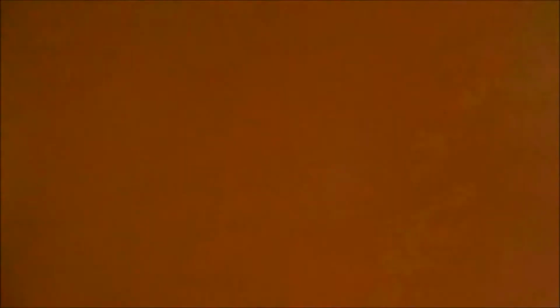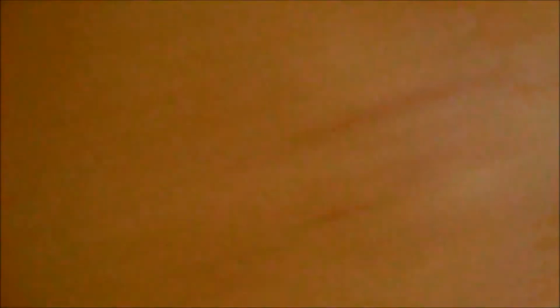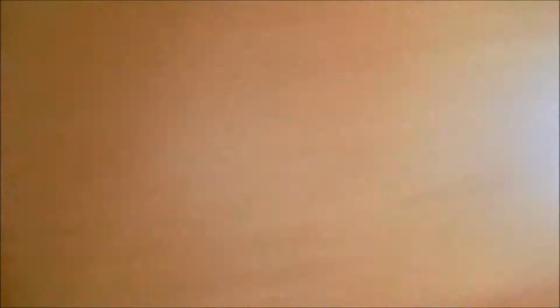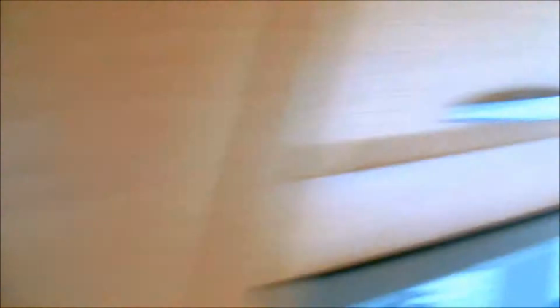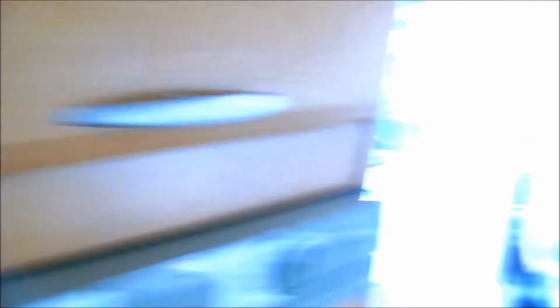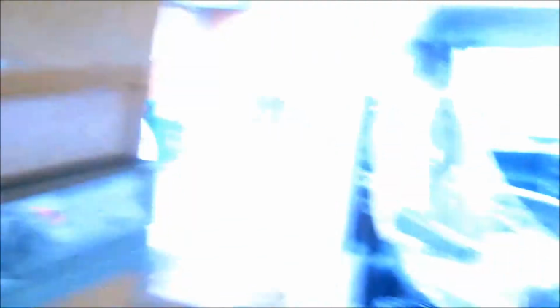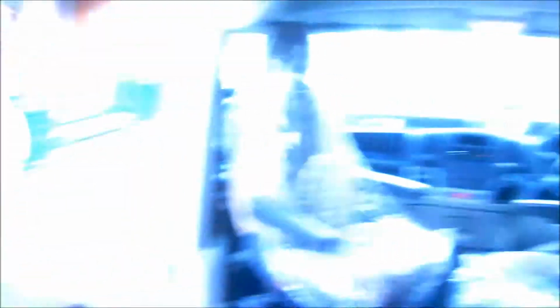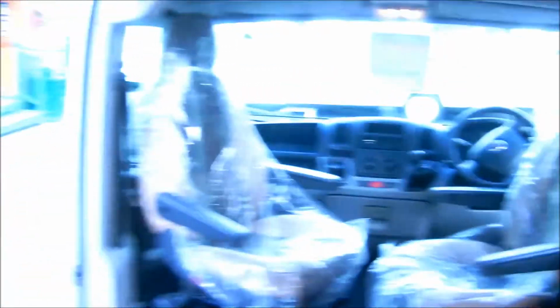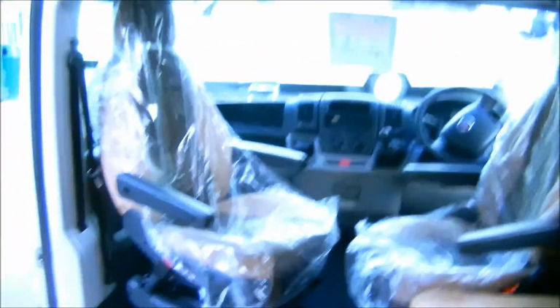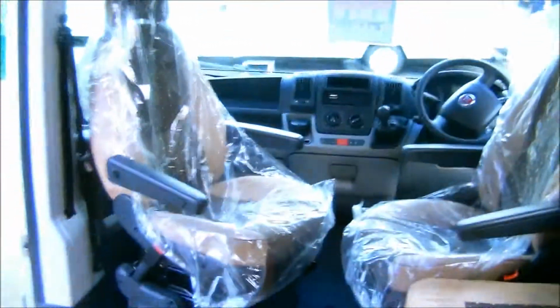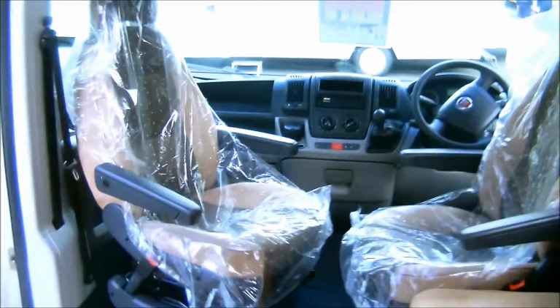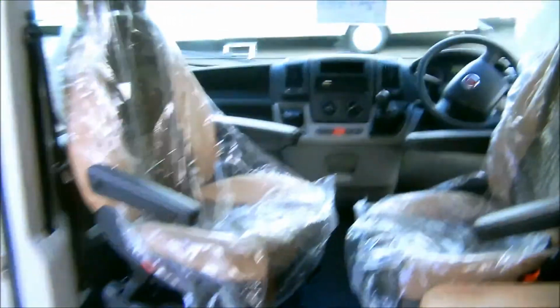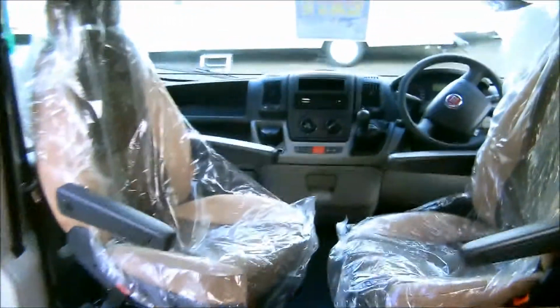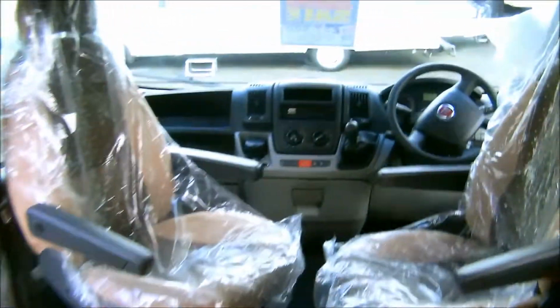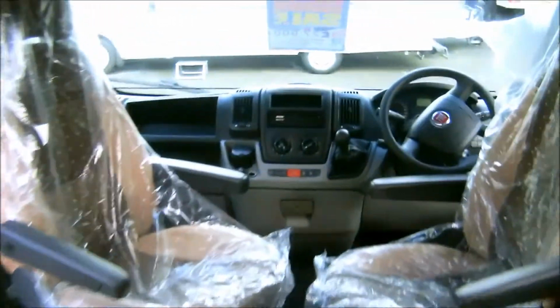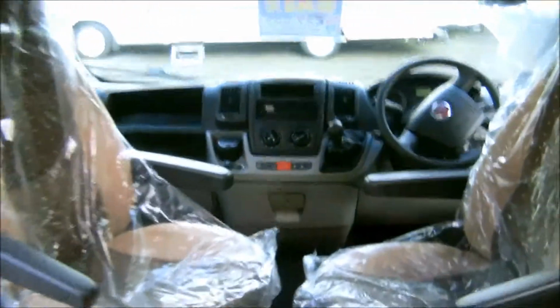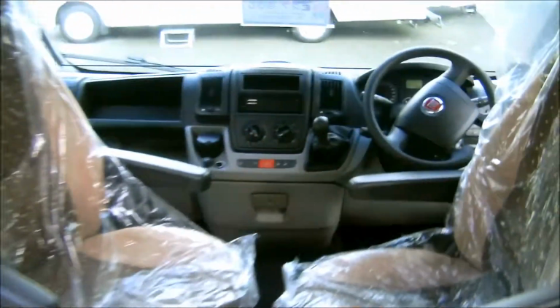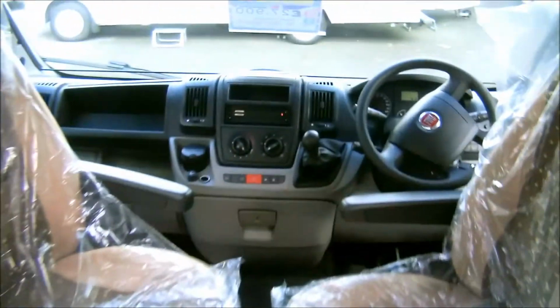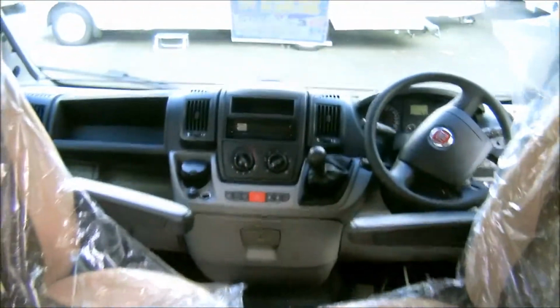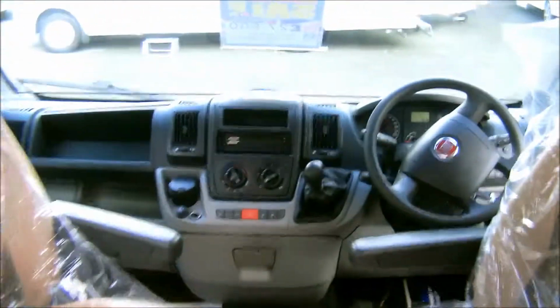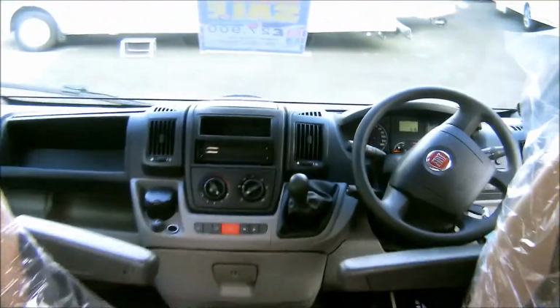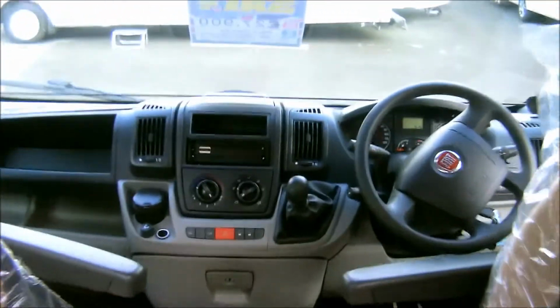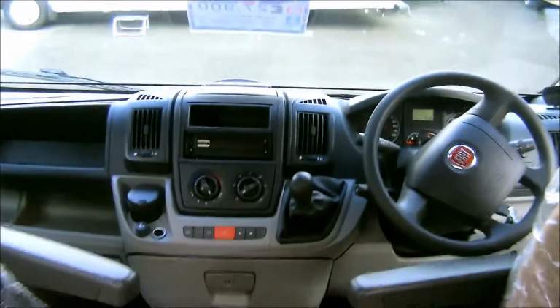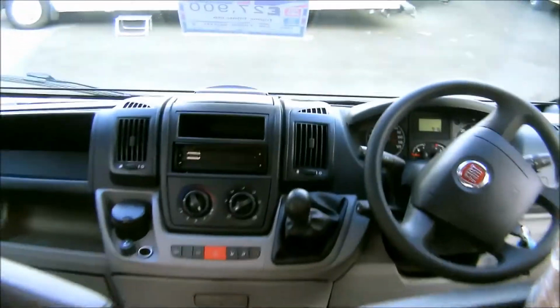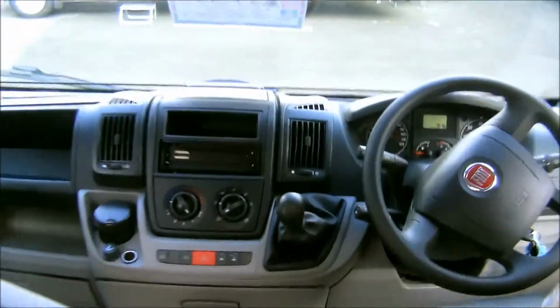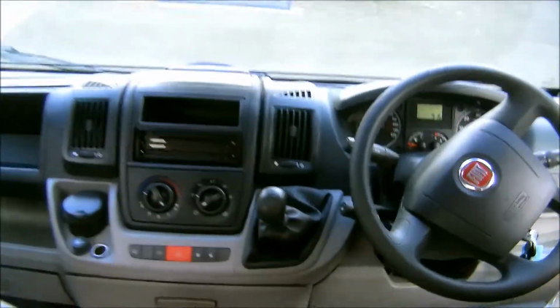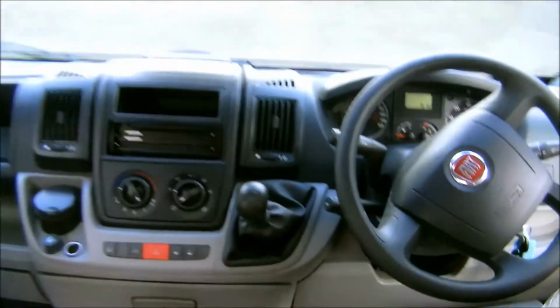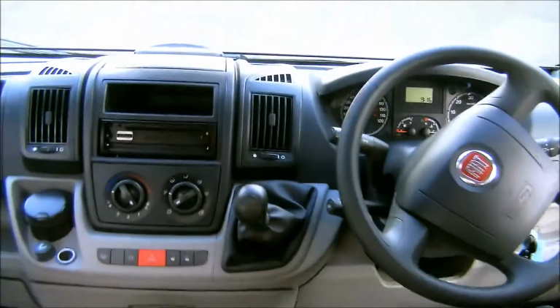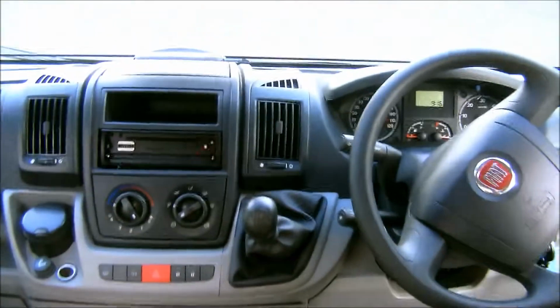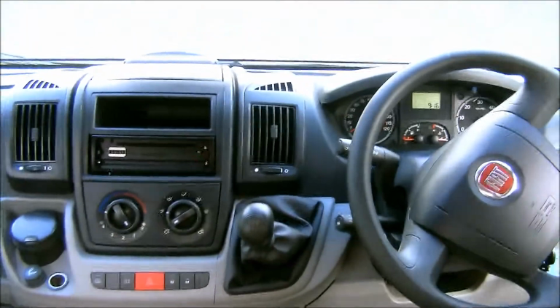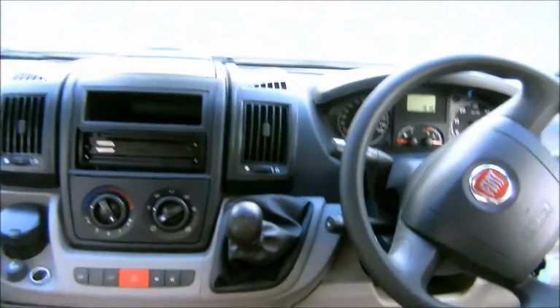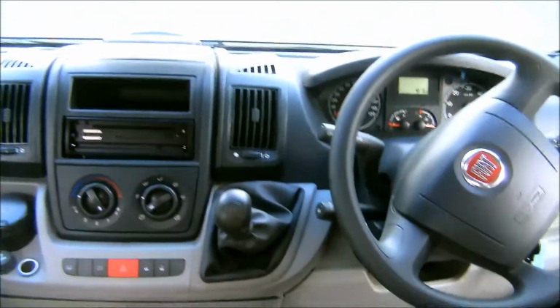This is the Glossop Caravans 2008 Tregano Tribute 650.